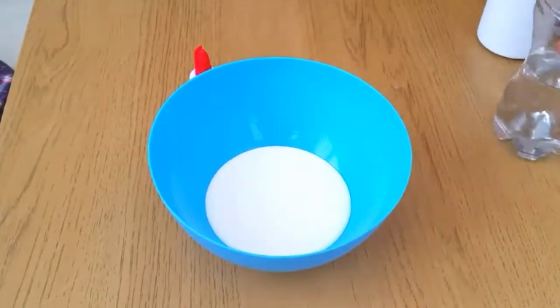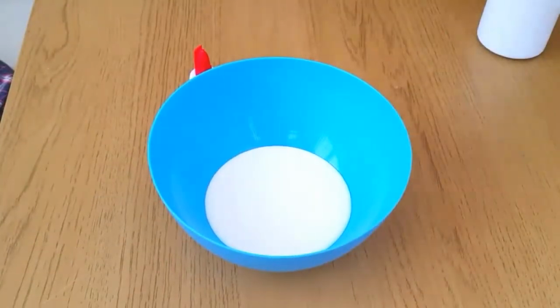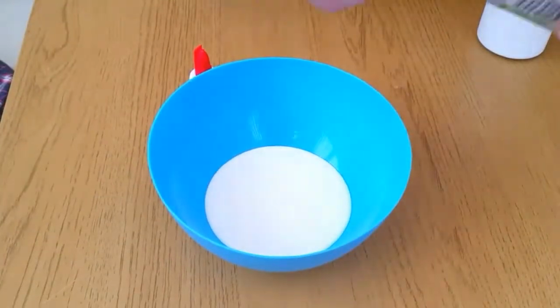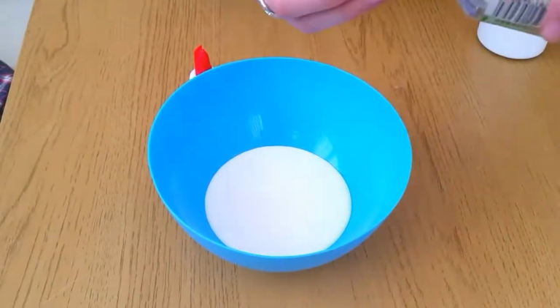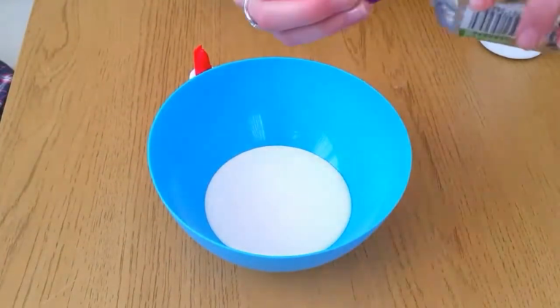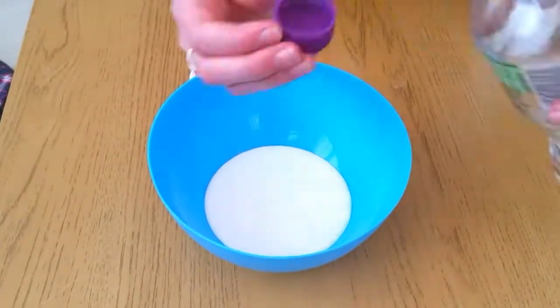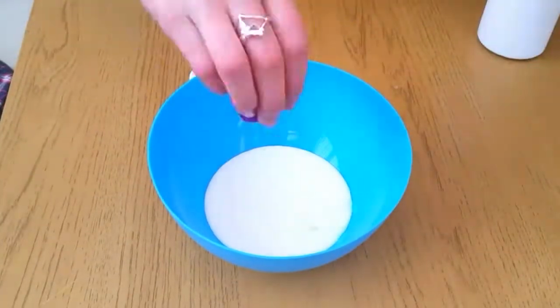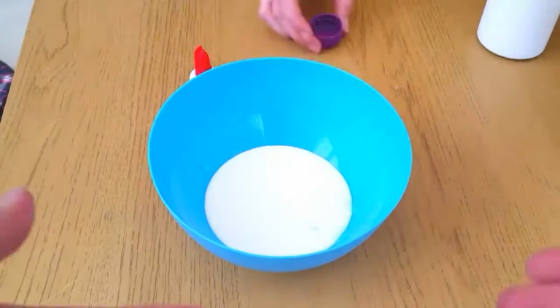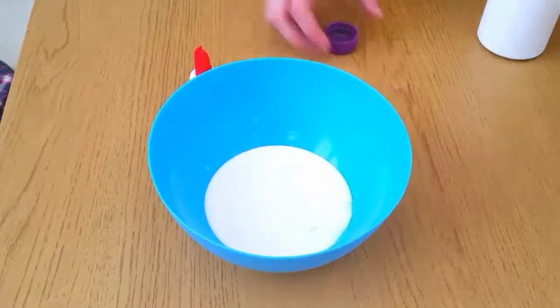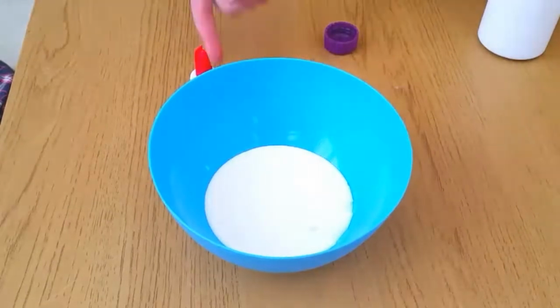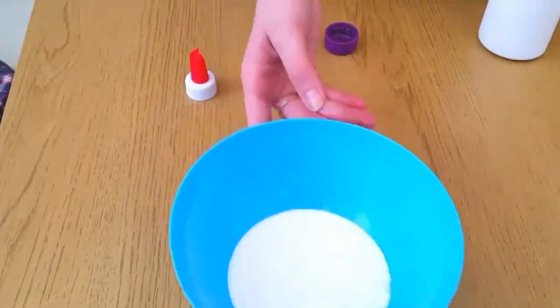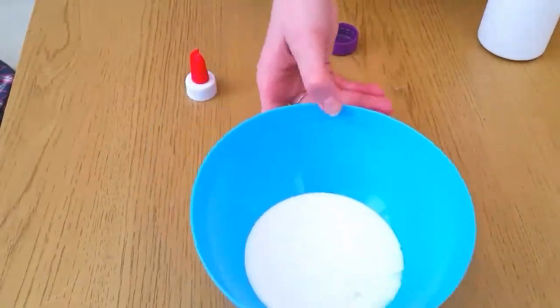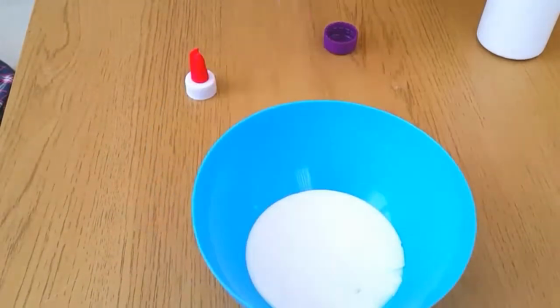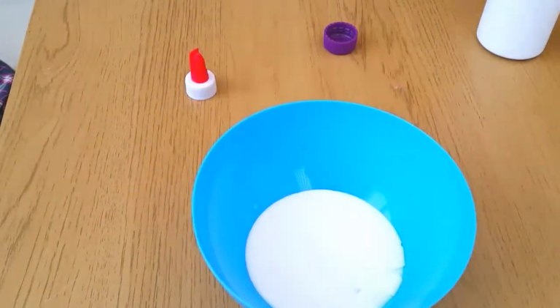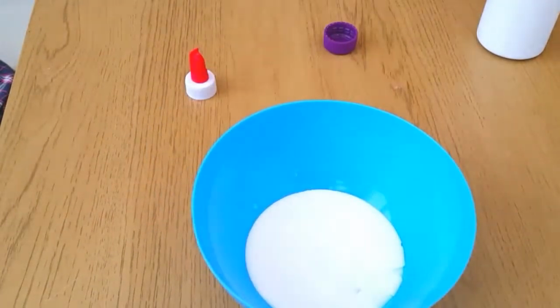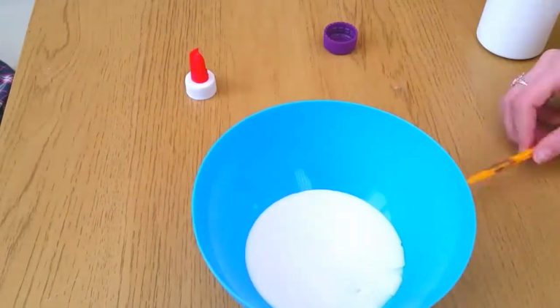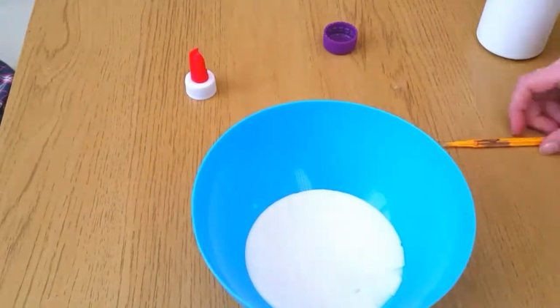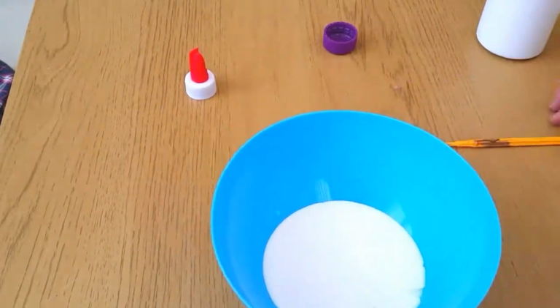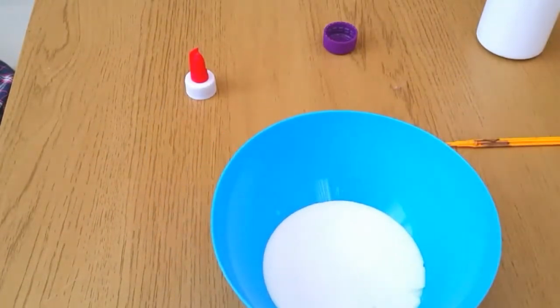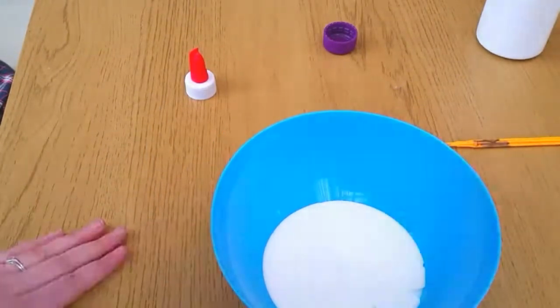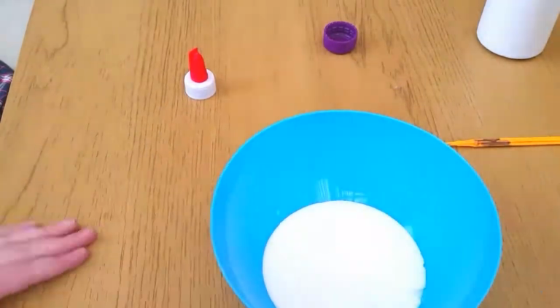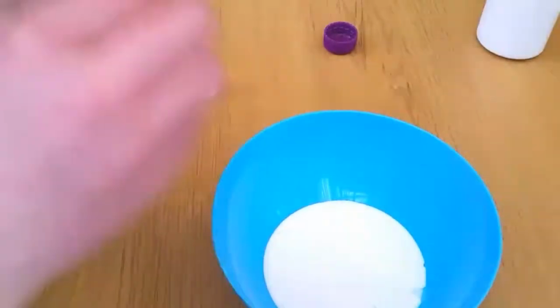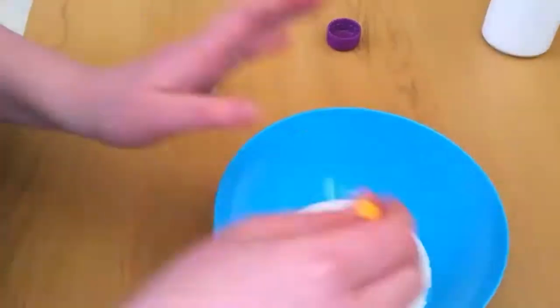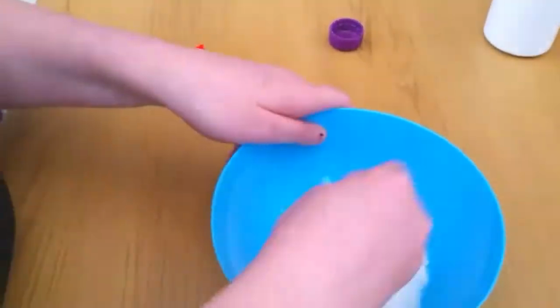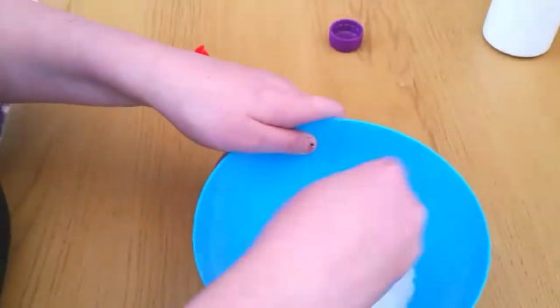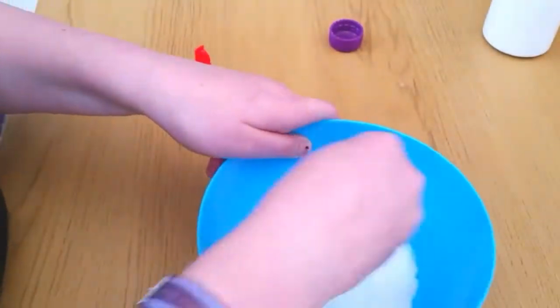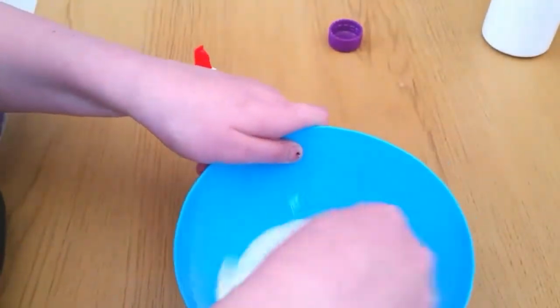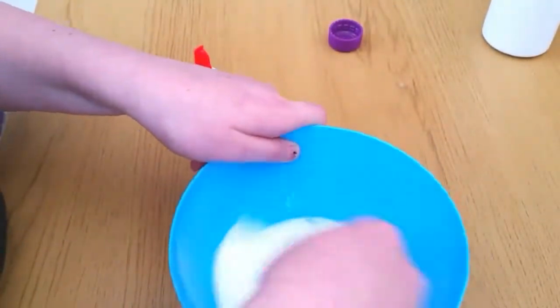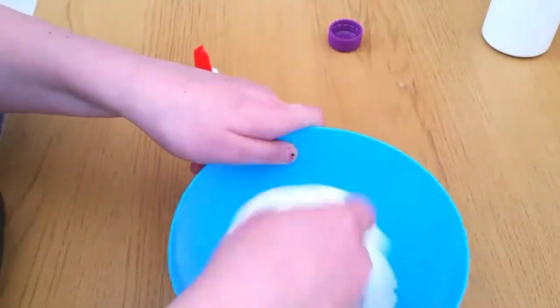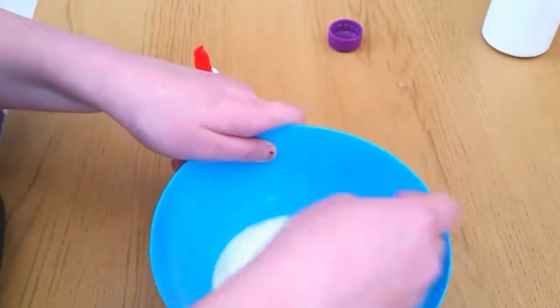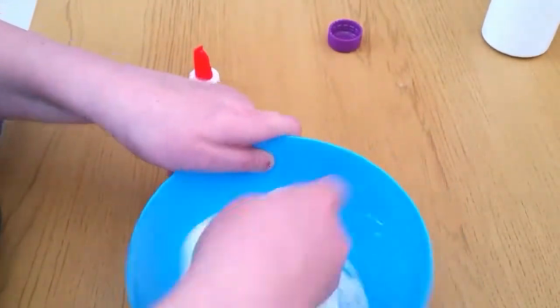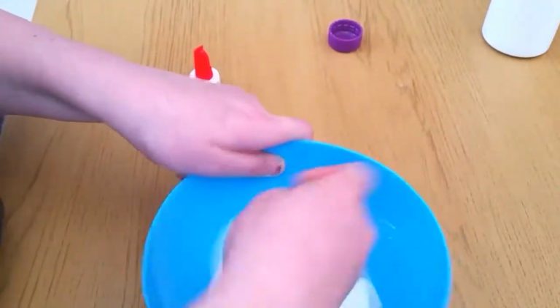I'm adding glue first and then I'm adding some borax, and then my sister is going to do the mixing.